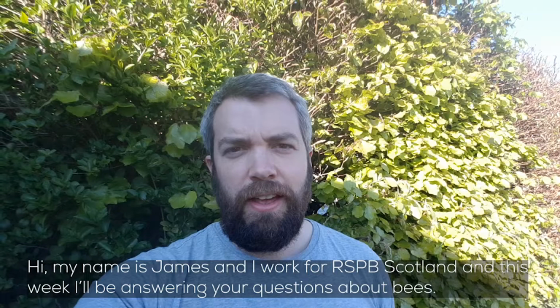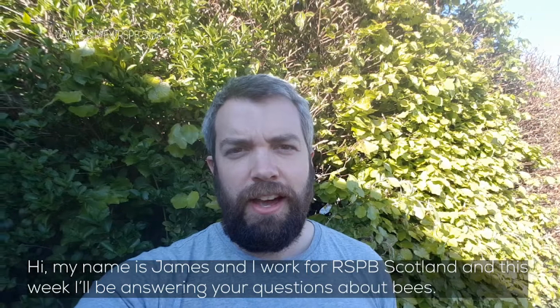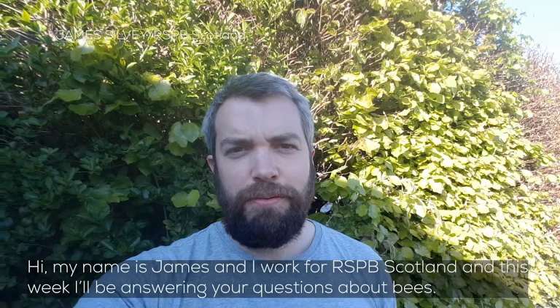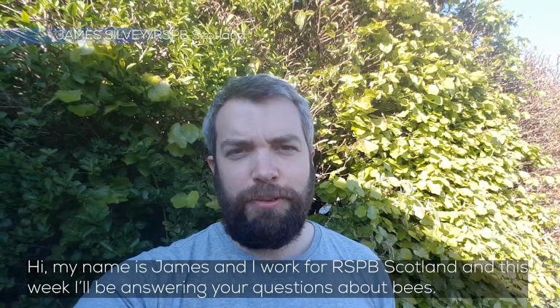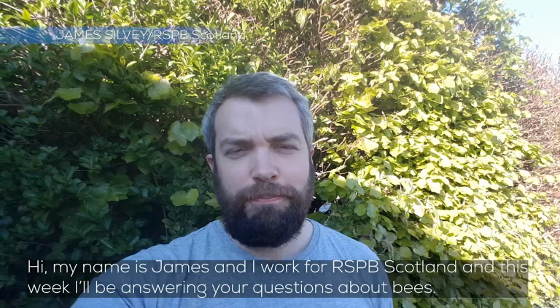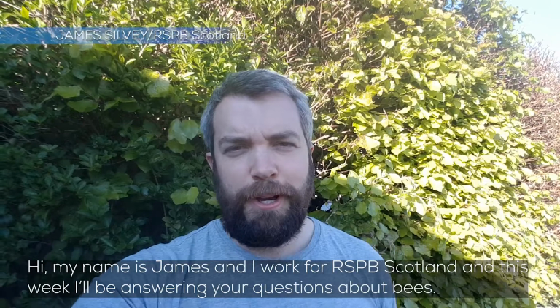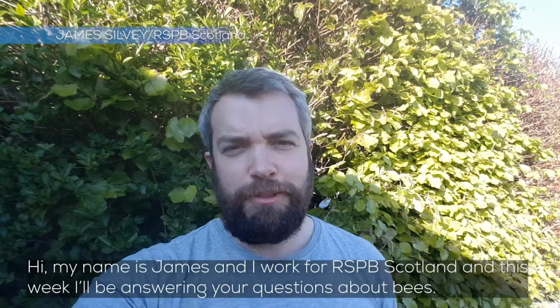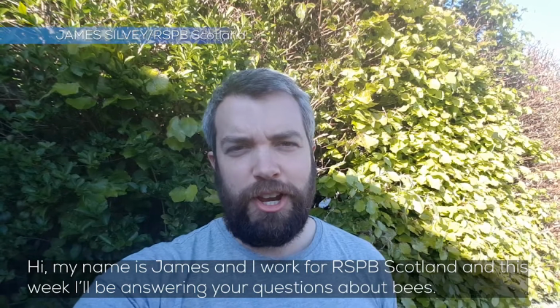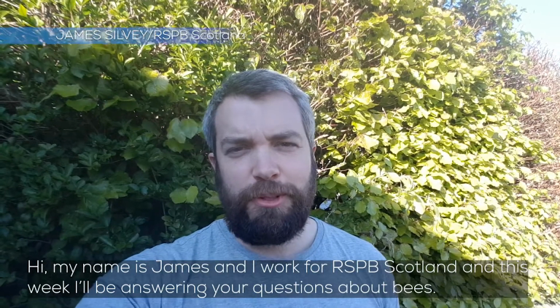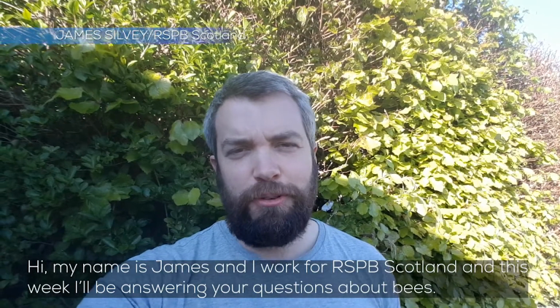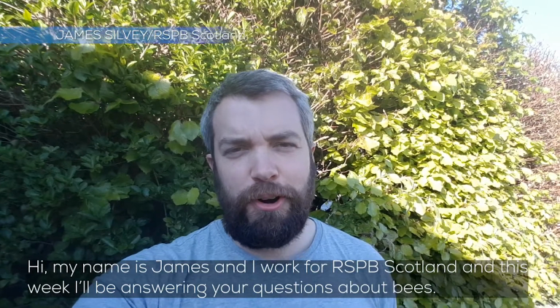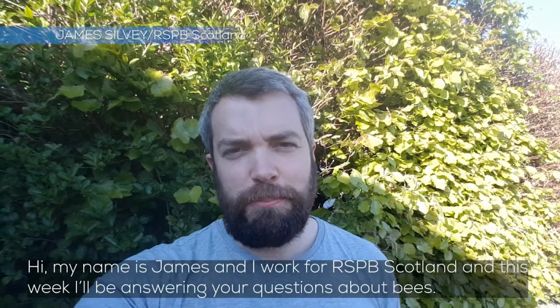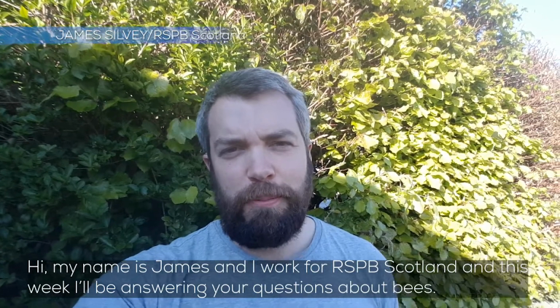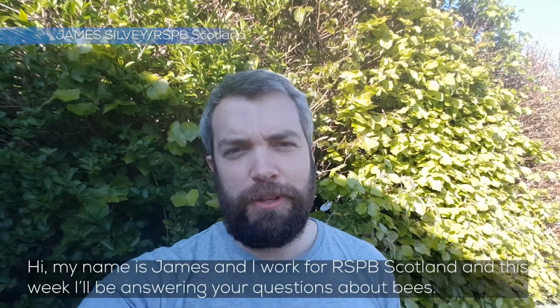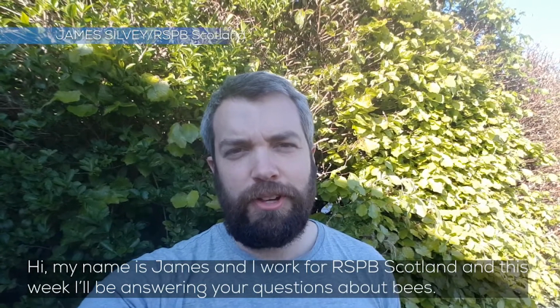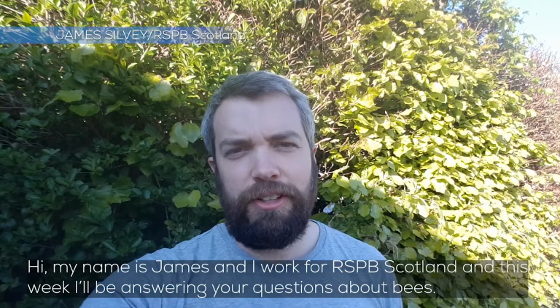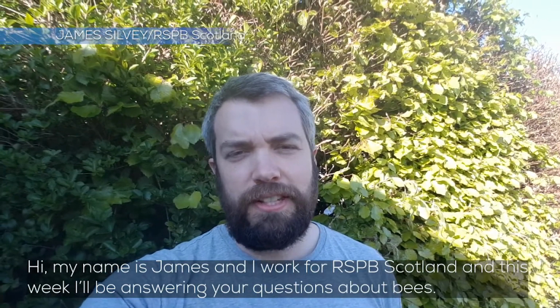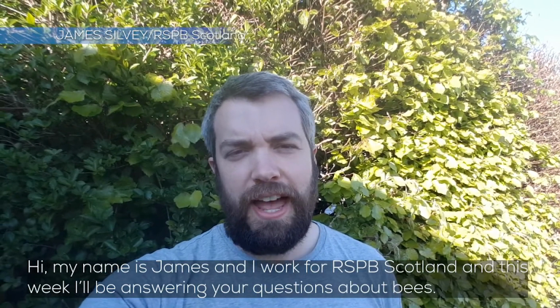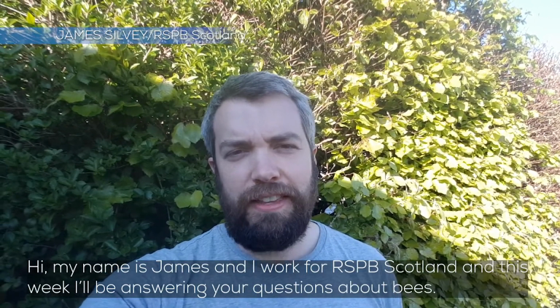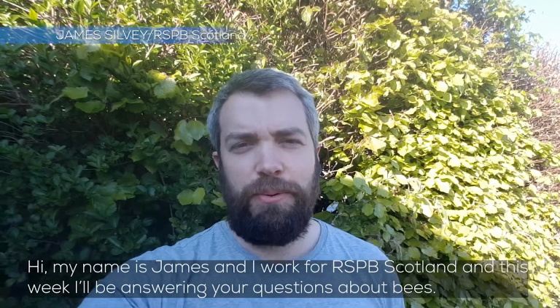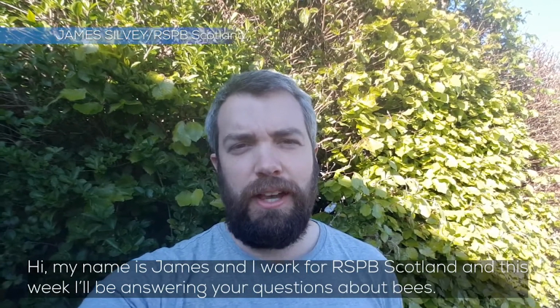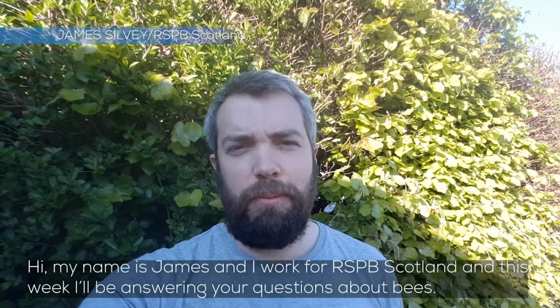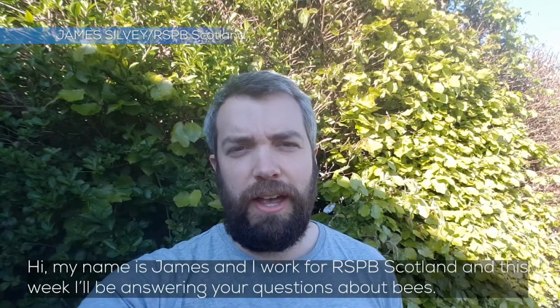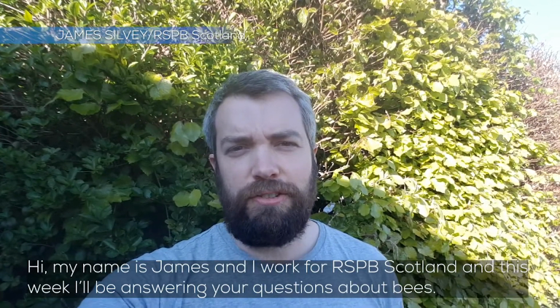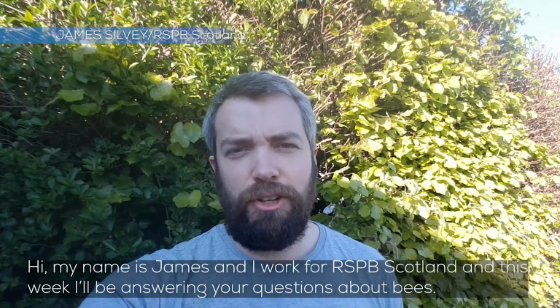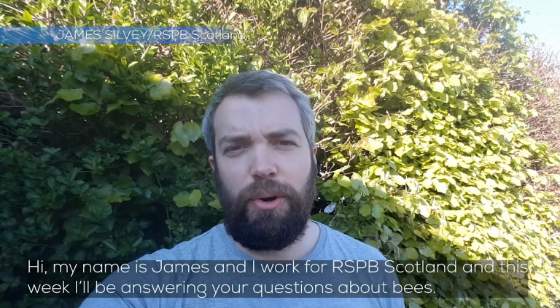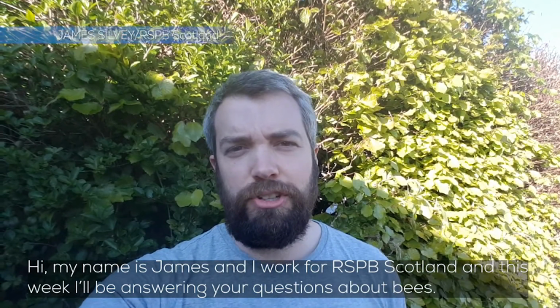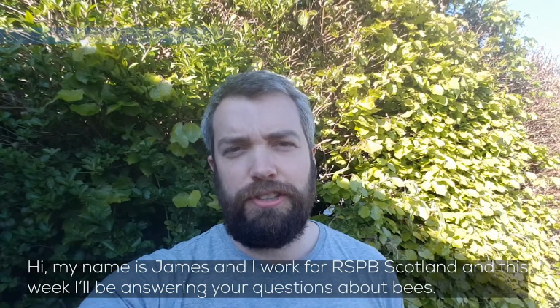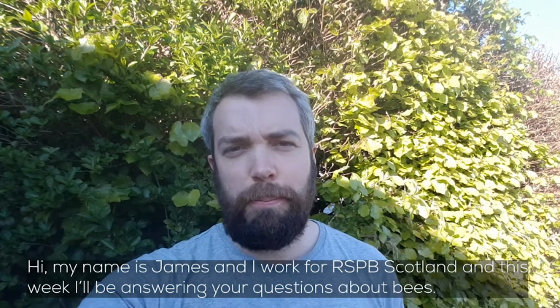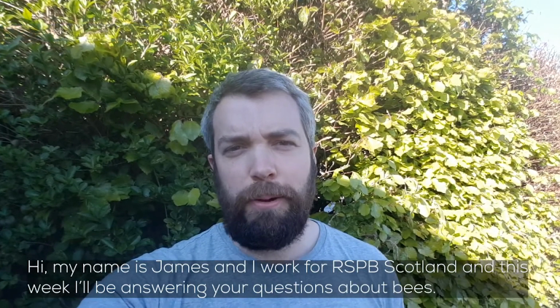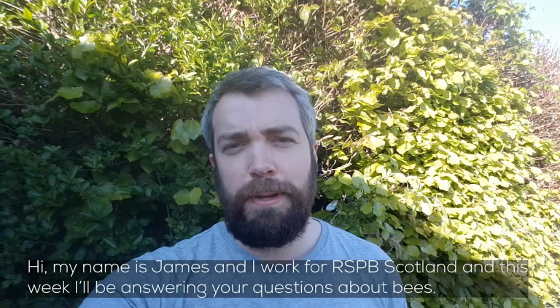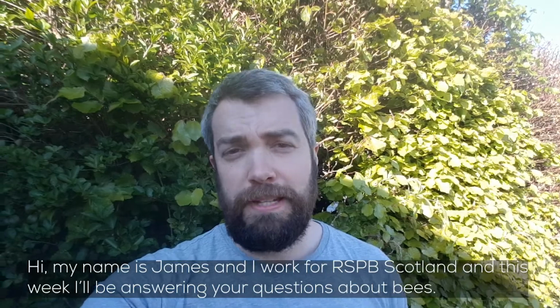Hi everyone, my name's James. I work for RSPB up in Scotland and this week I'll be answering your questions about bees.